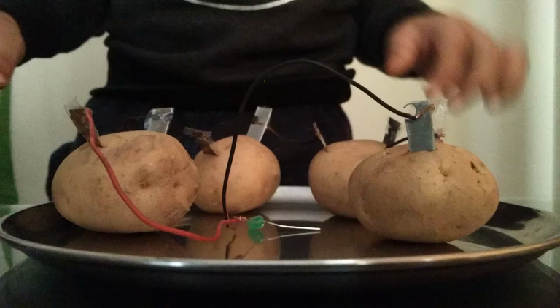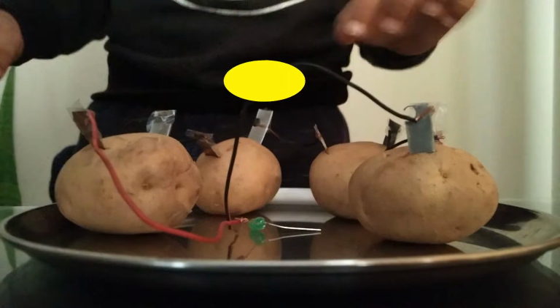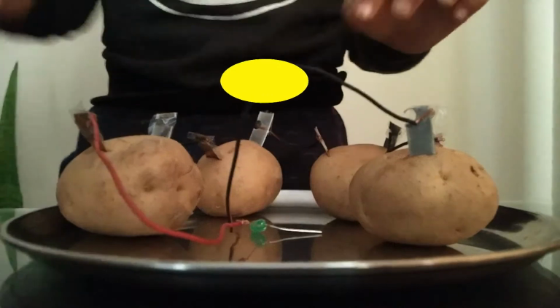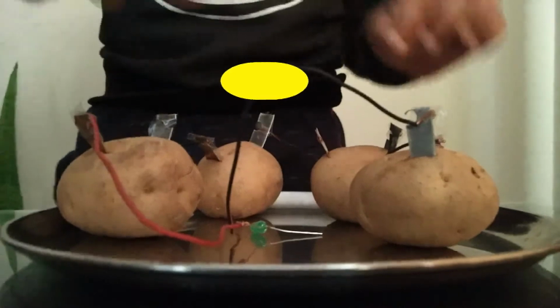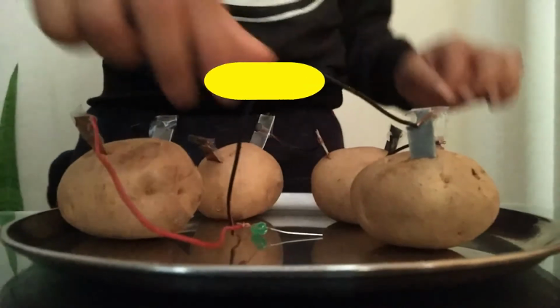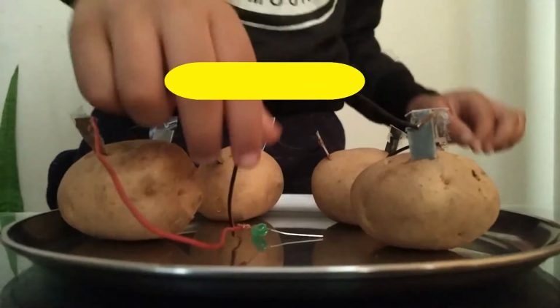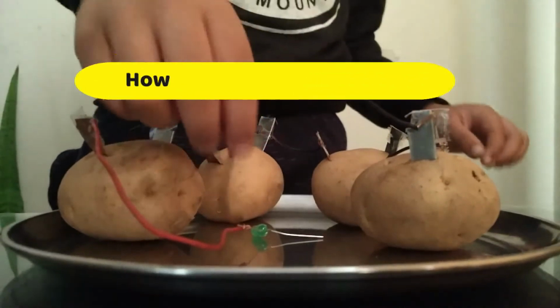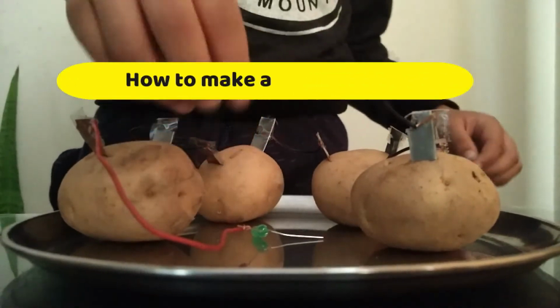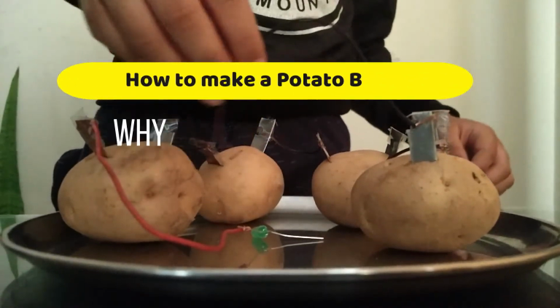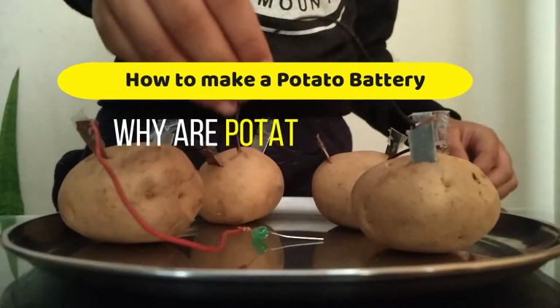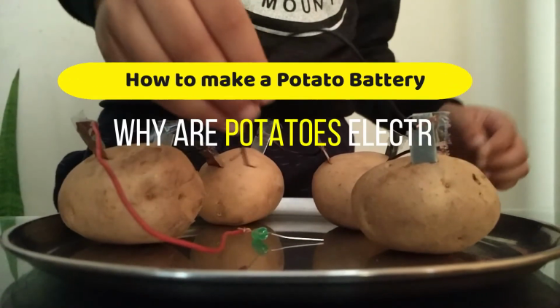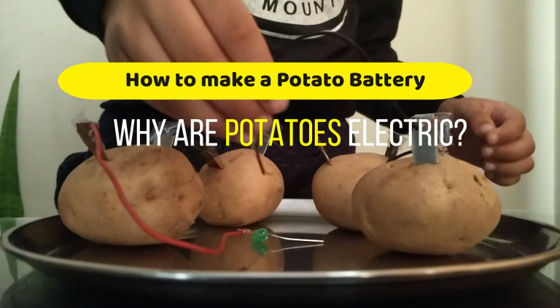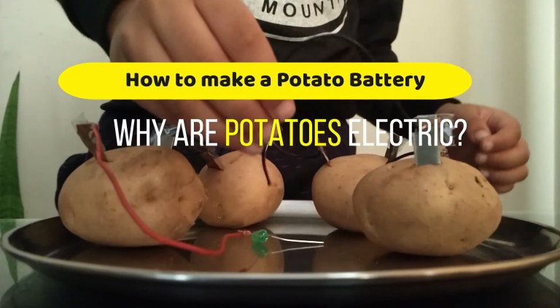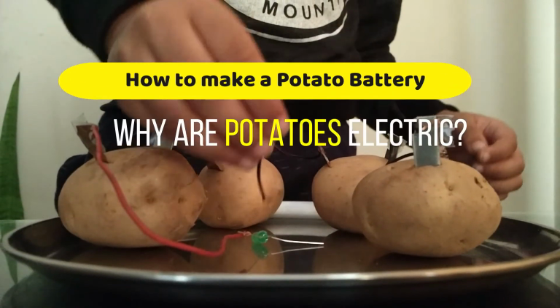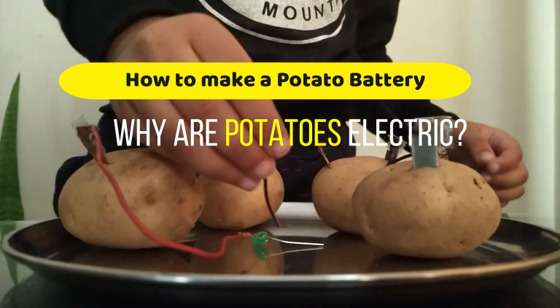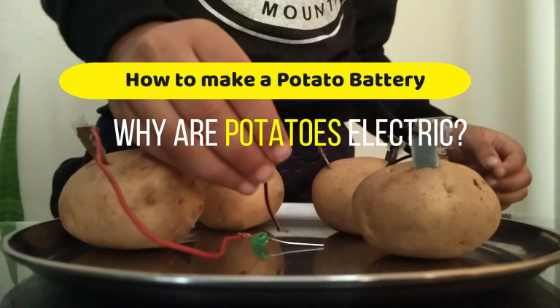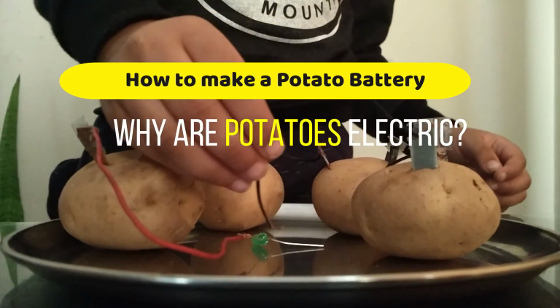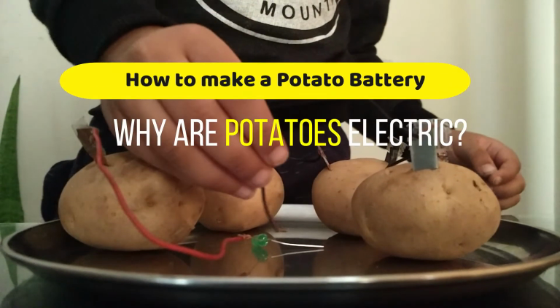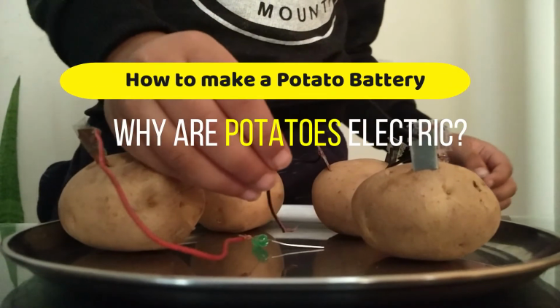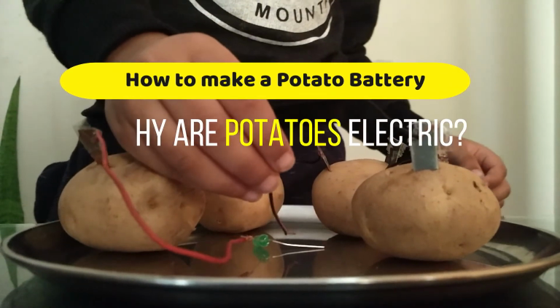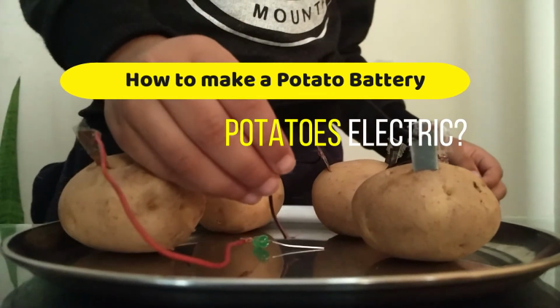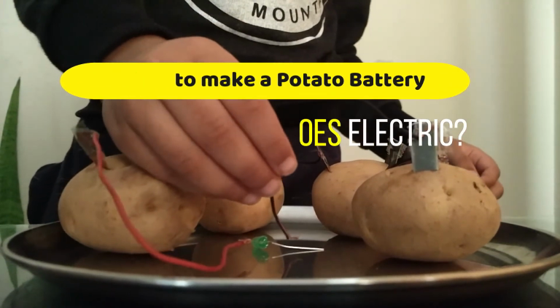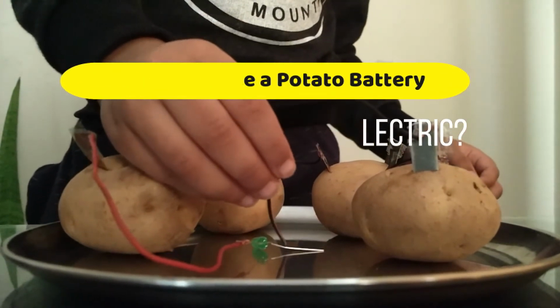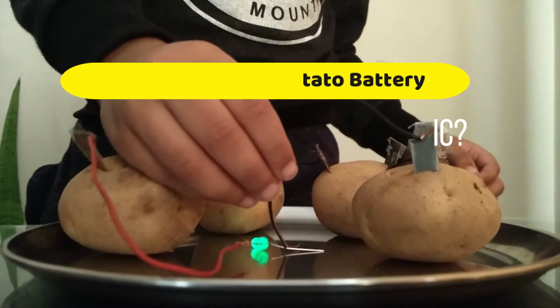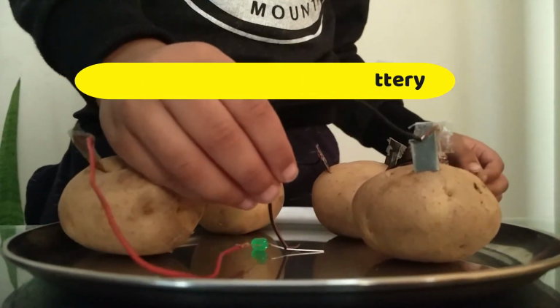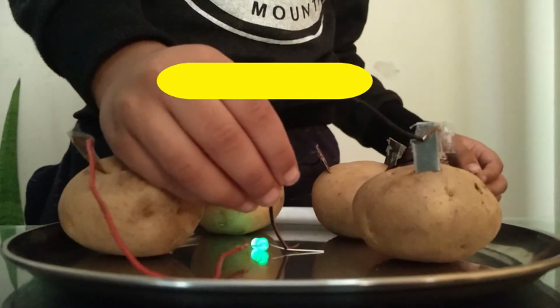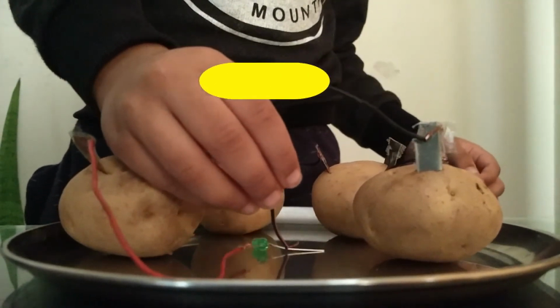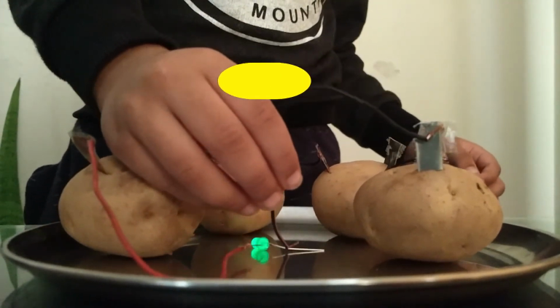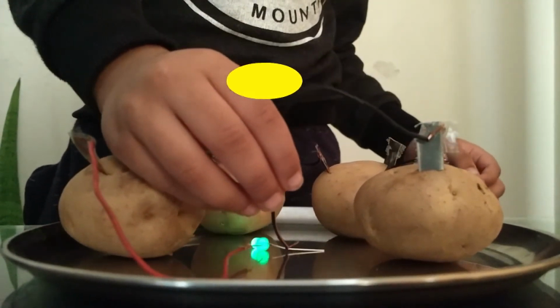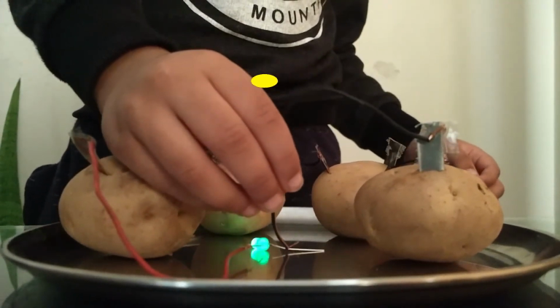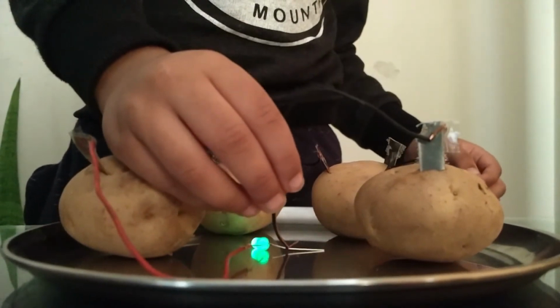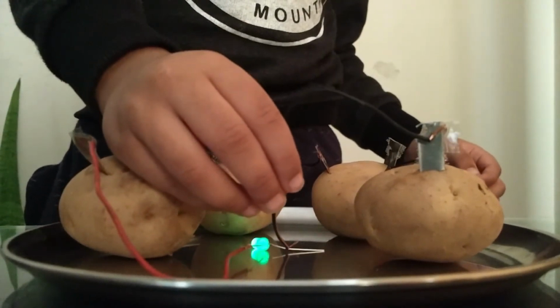Welcome to my channel. Today I will teach you how to make a potato battery.